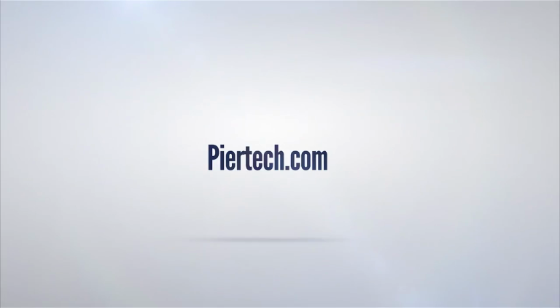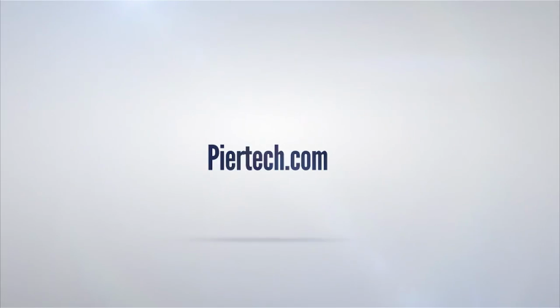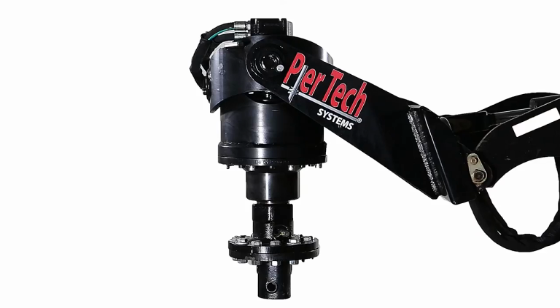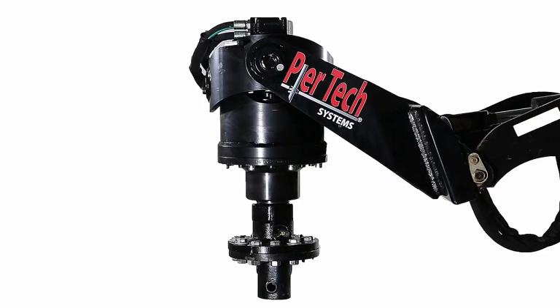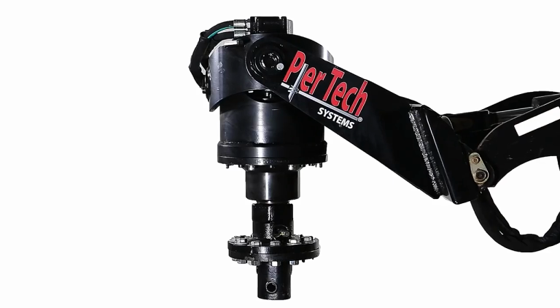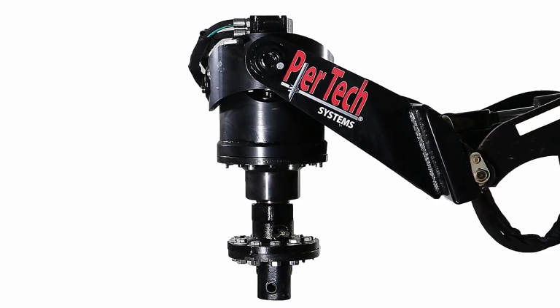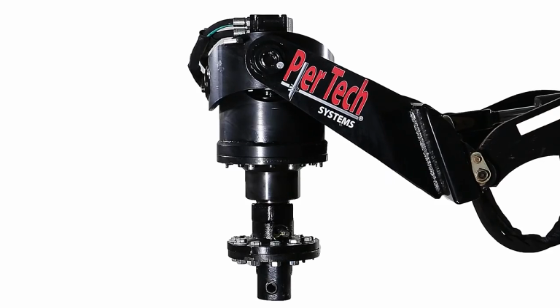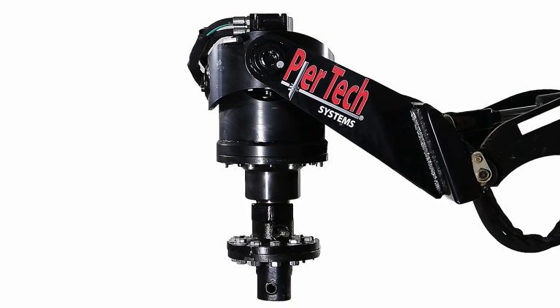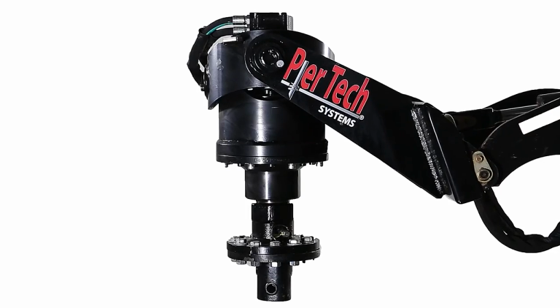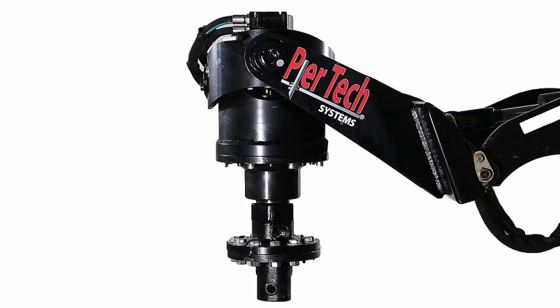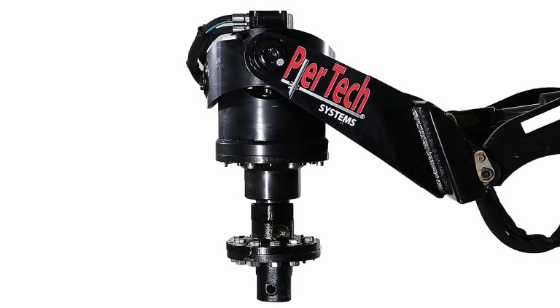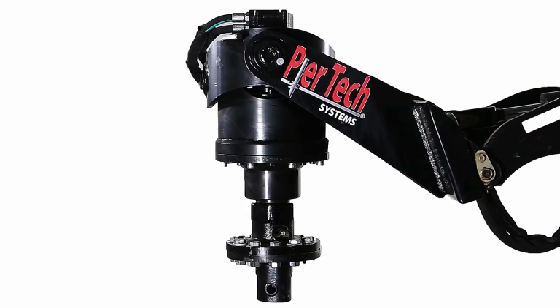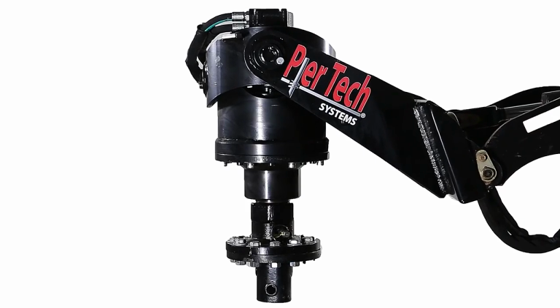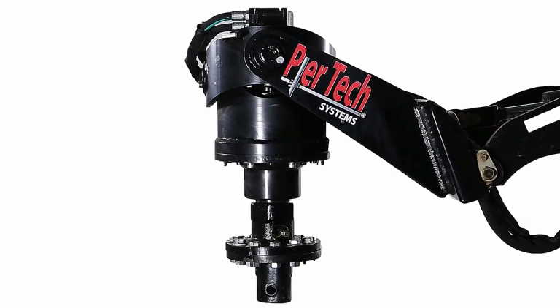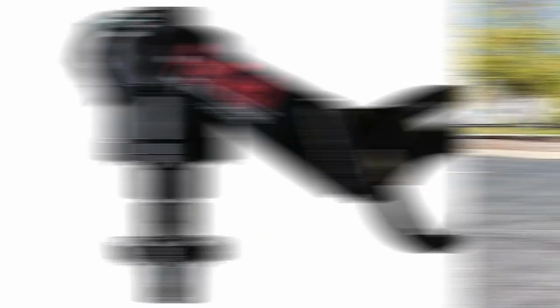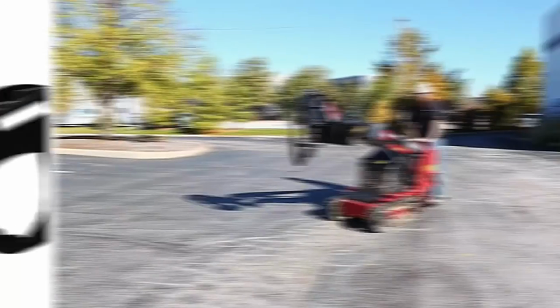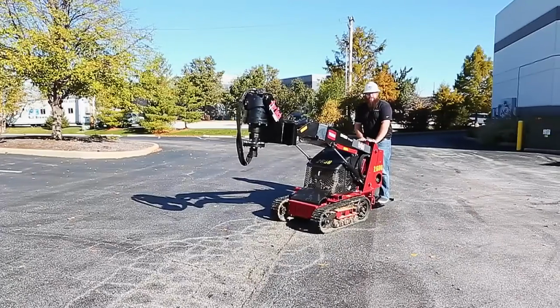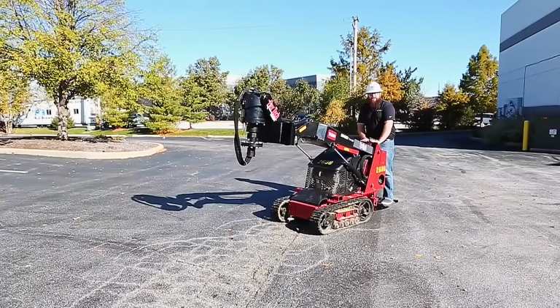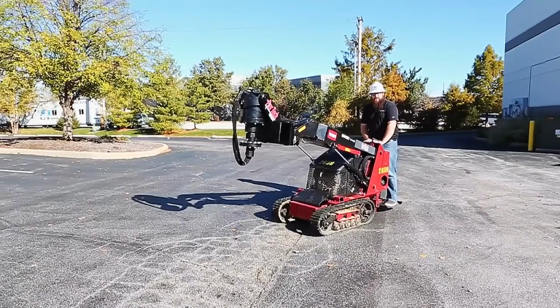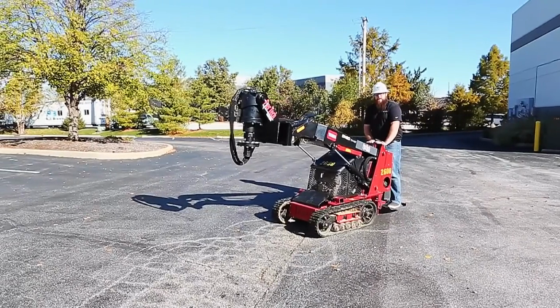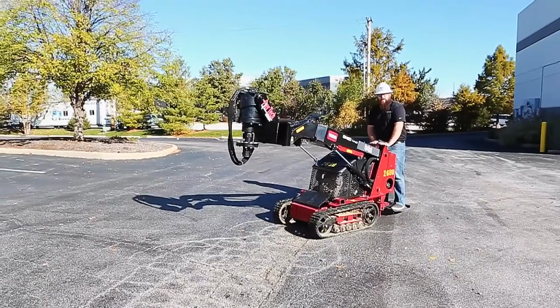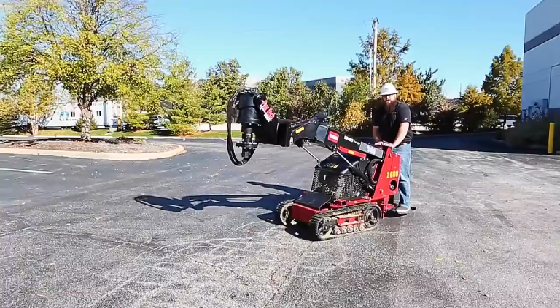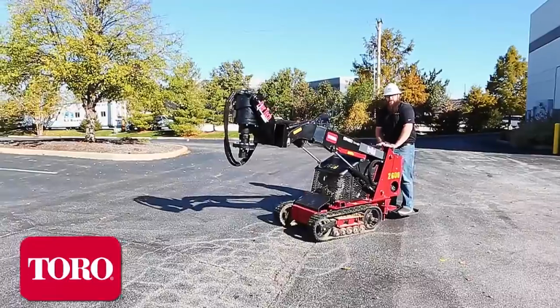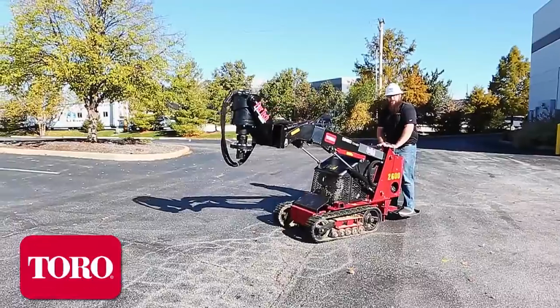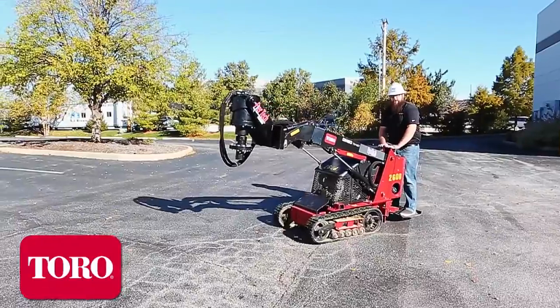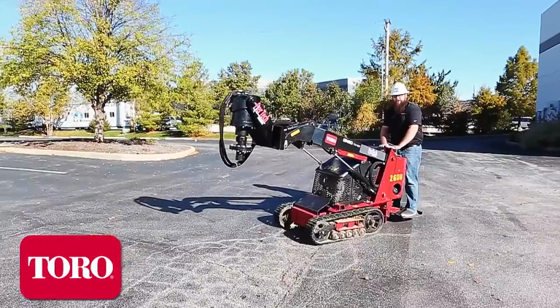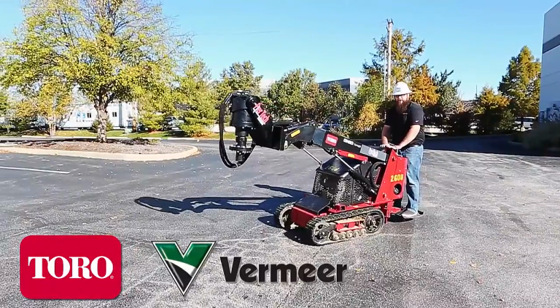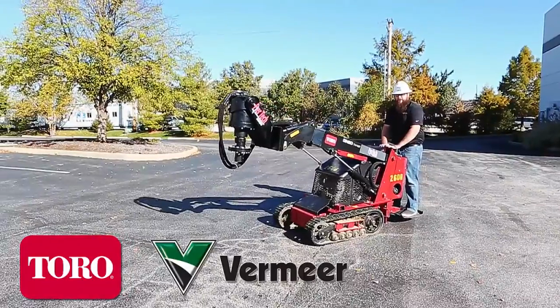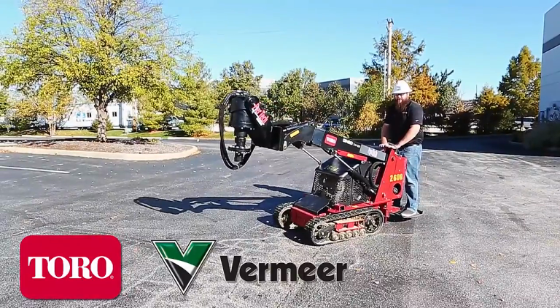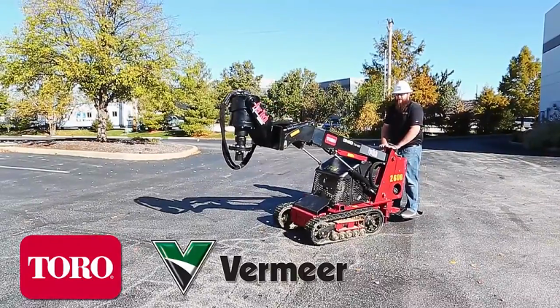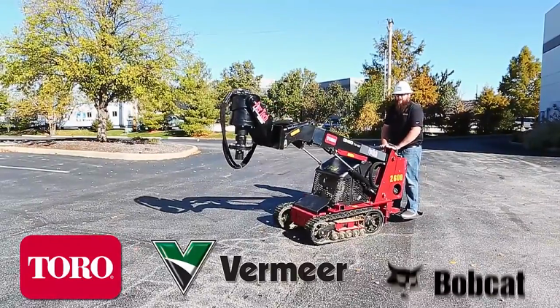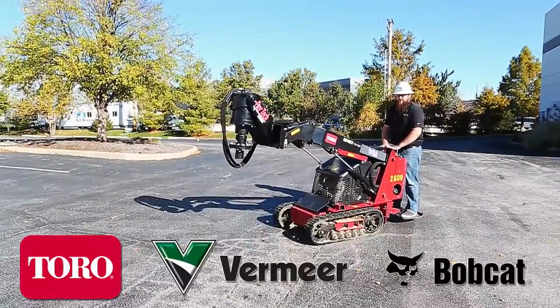The PureTech Mini Skid Steer attachment works with most walk-behind models such as the Dingo, Vermeer, or Bobcat.